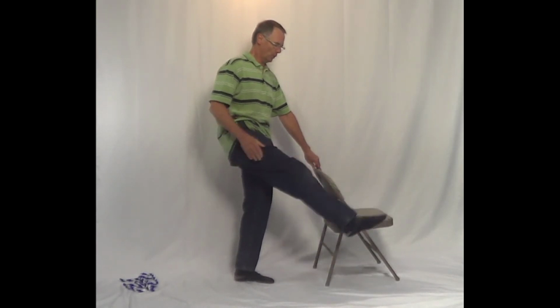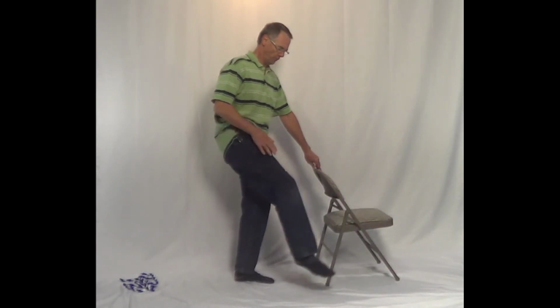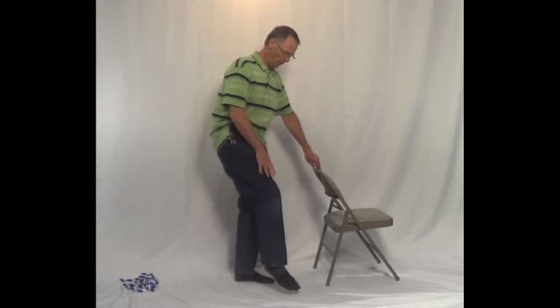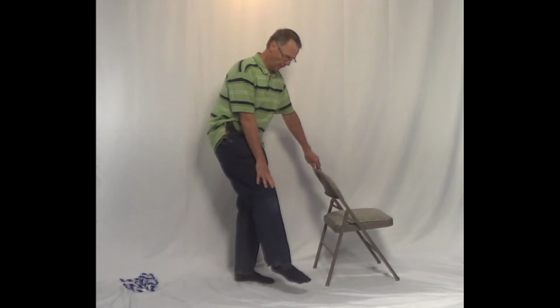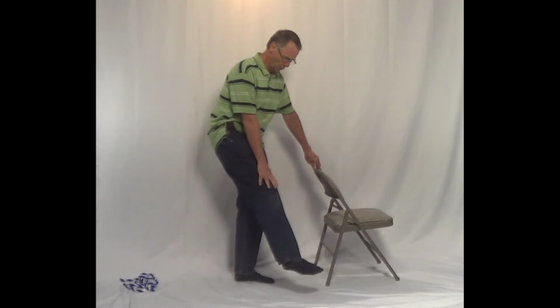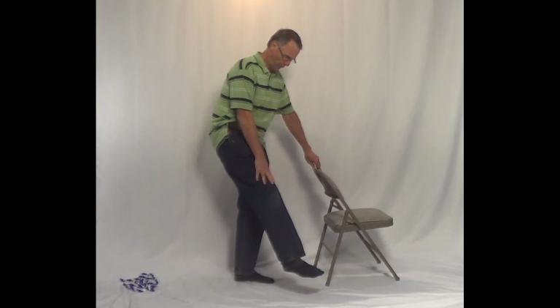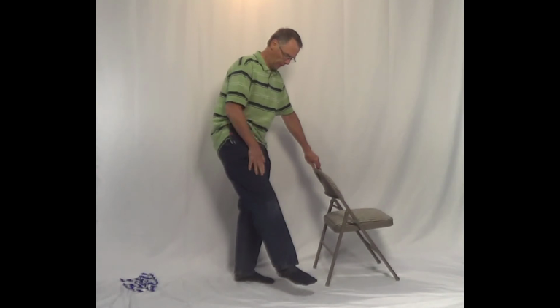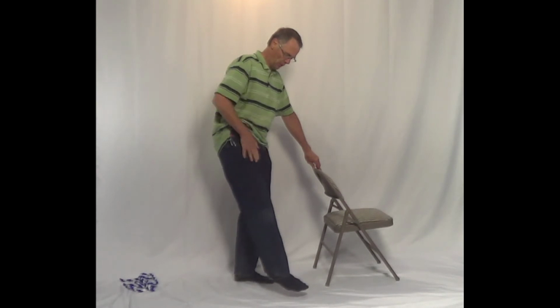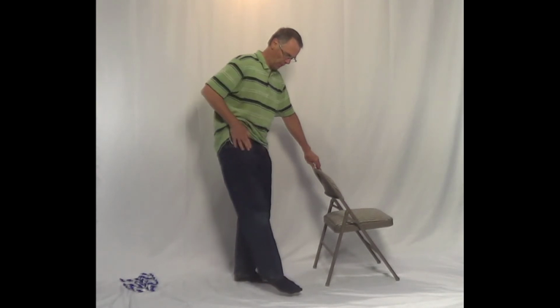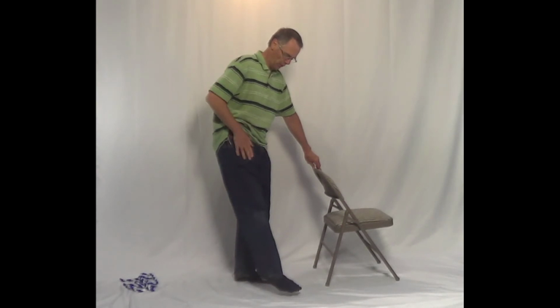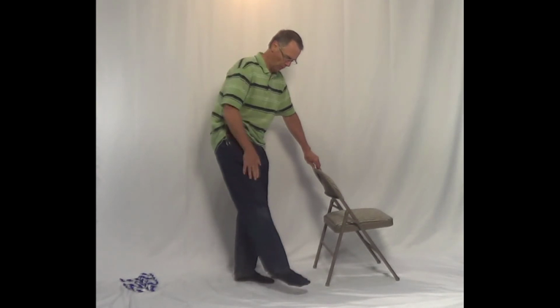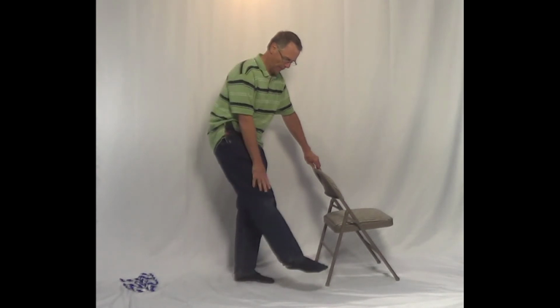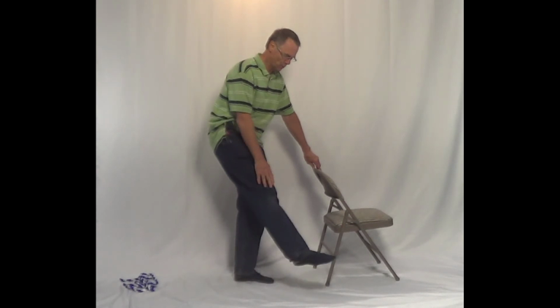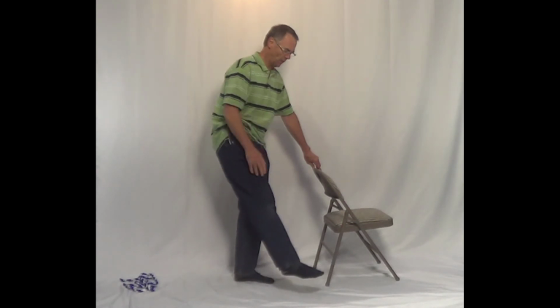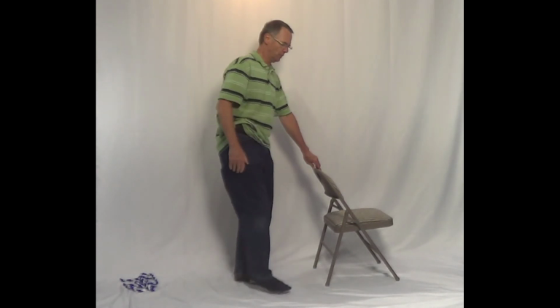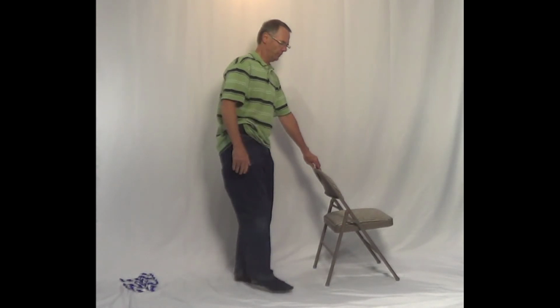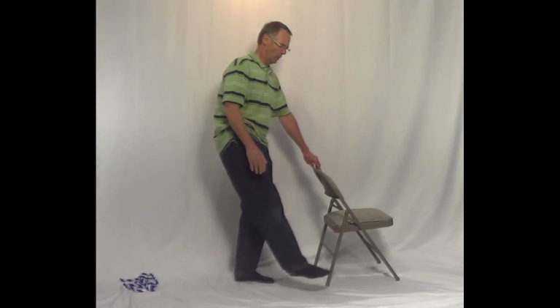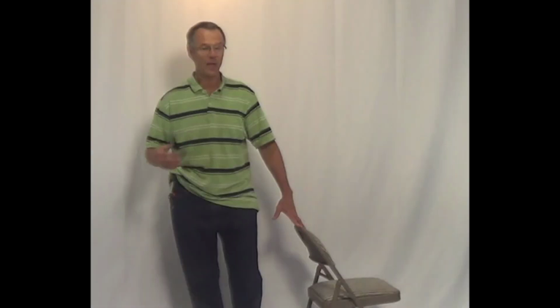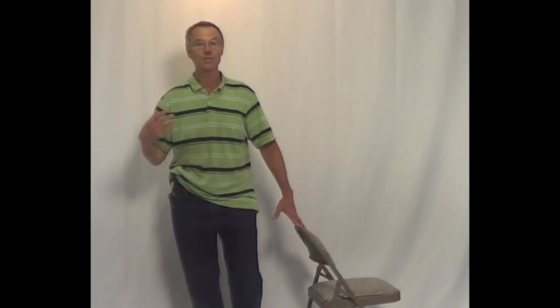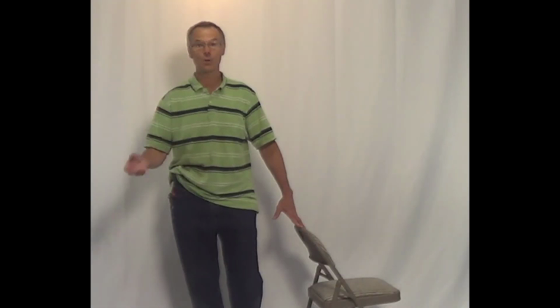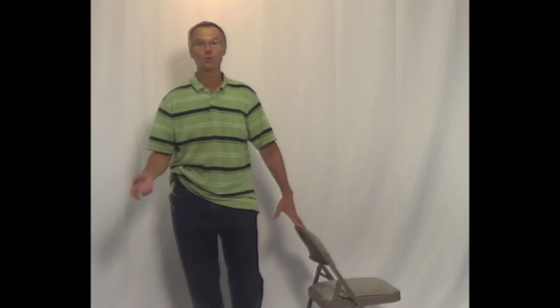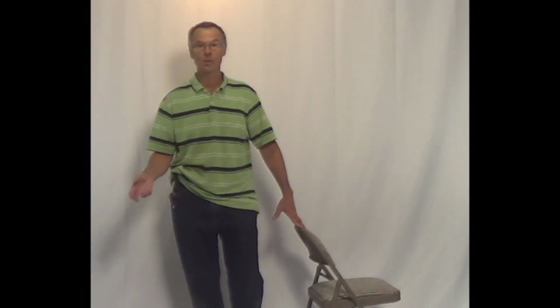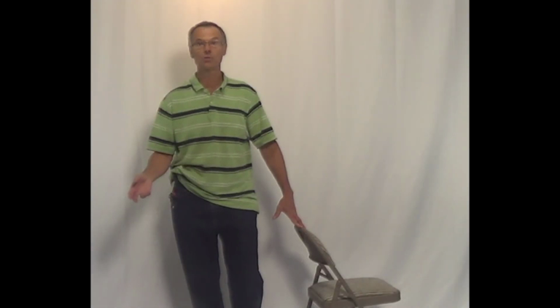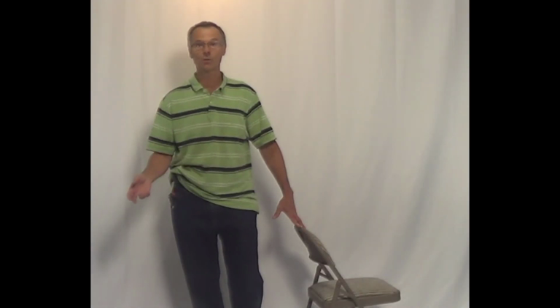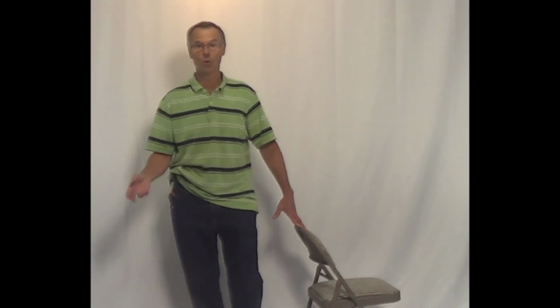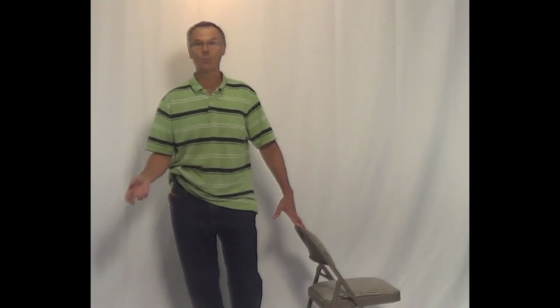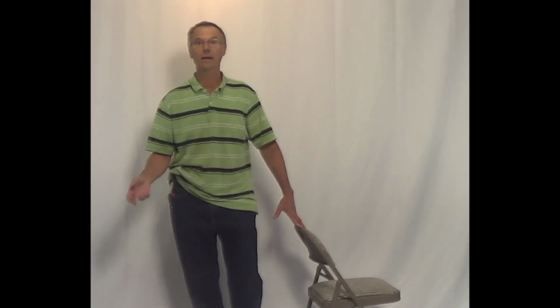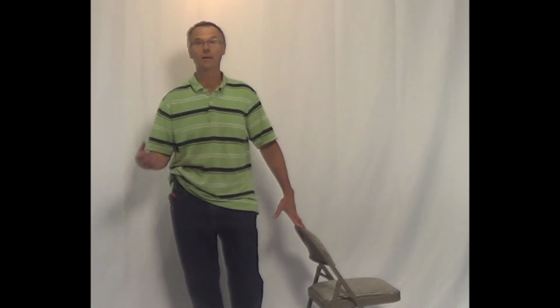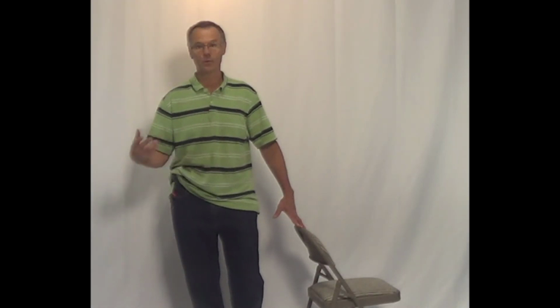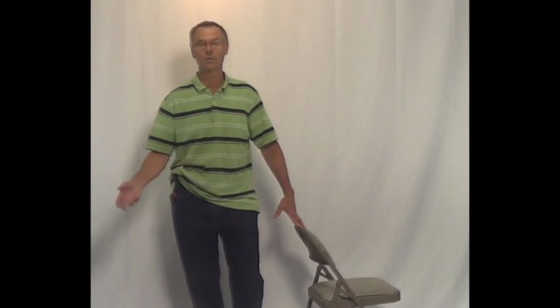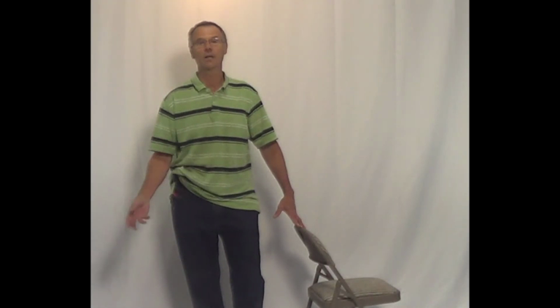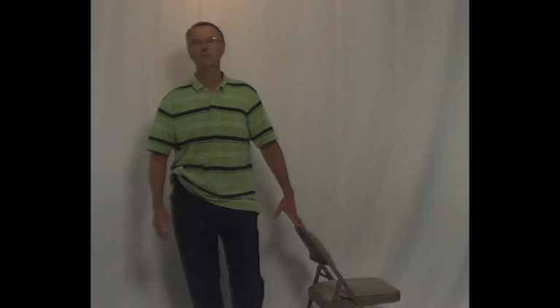That's what you're feeling as you feel this part of your body stretch. That's how you stretch your lower back in 30 seconds.